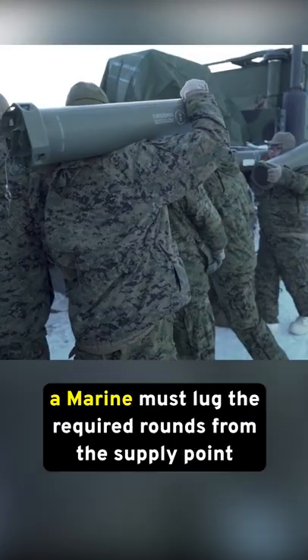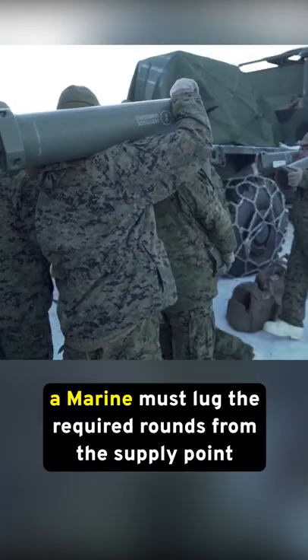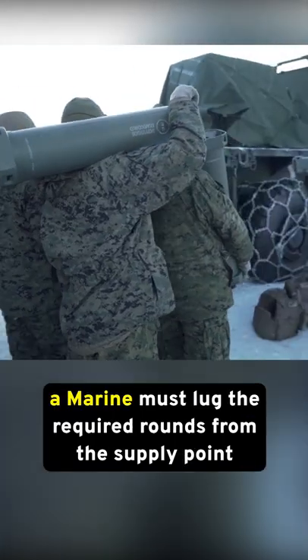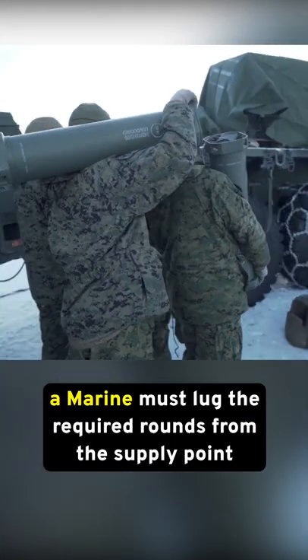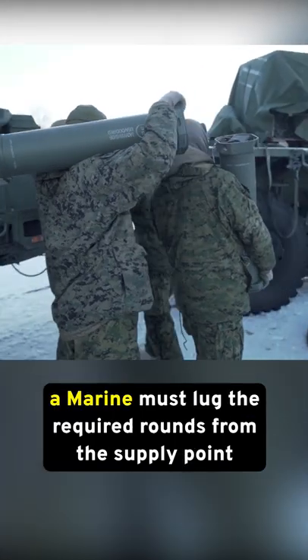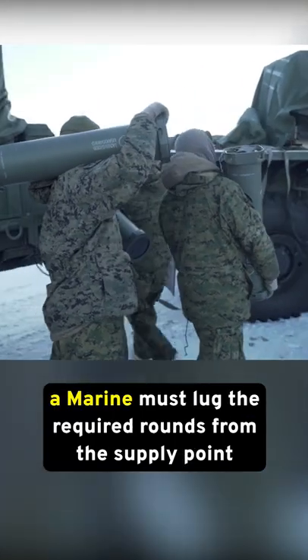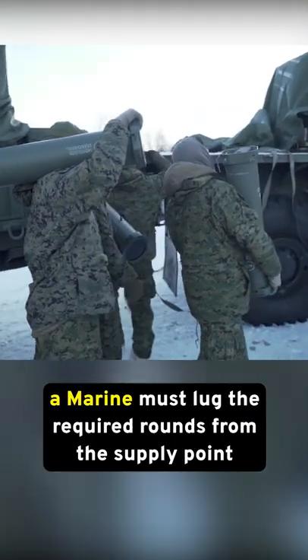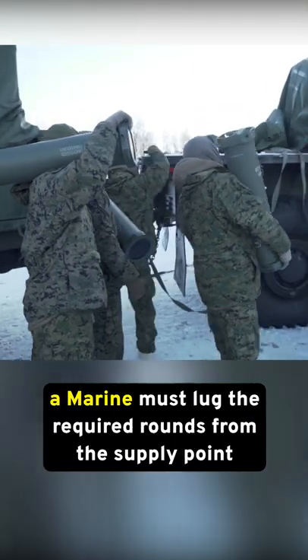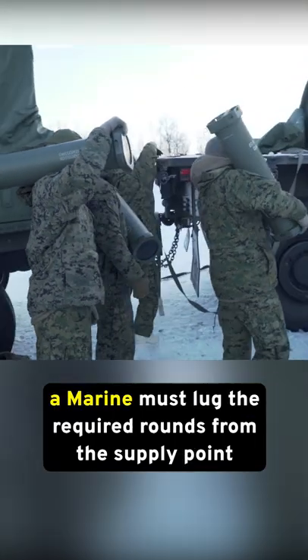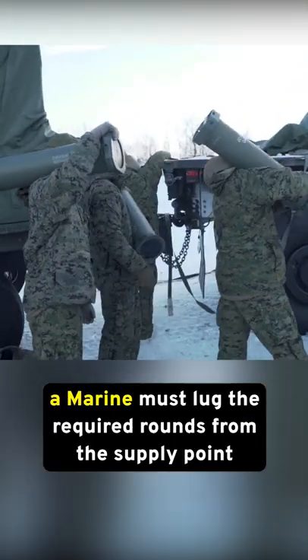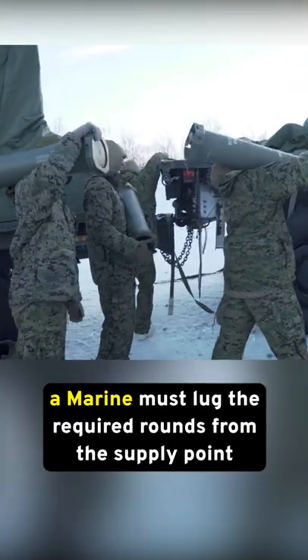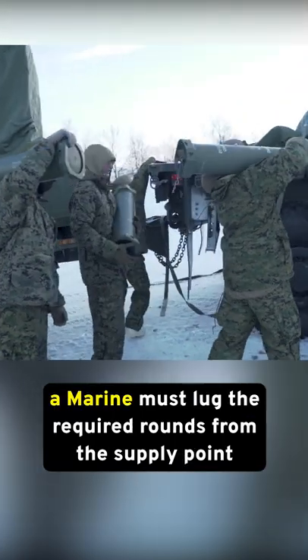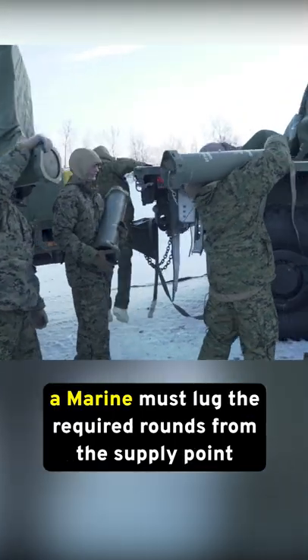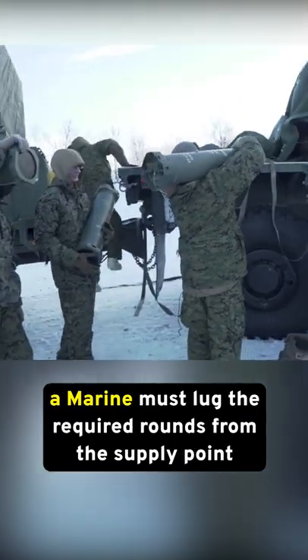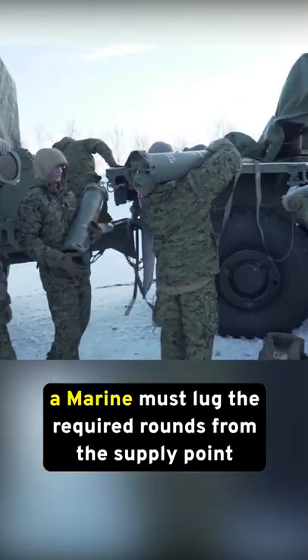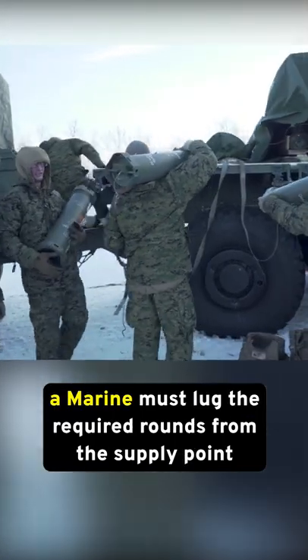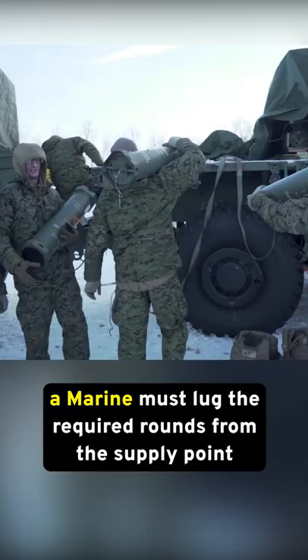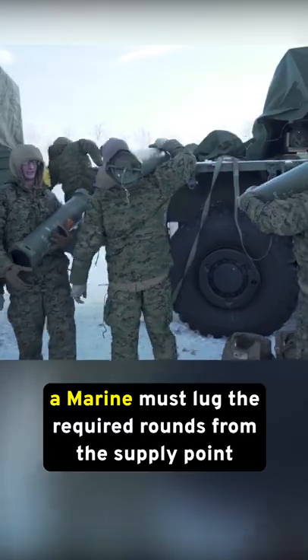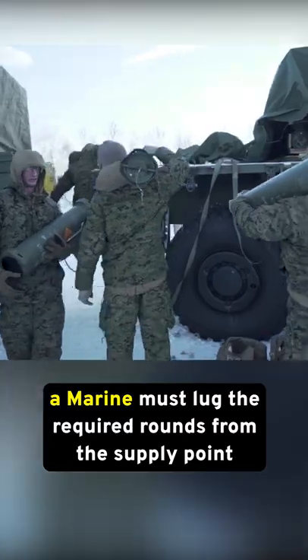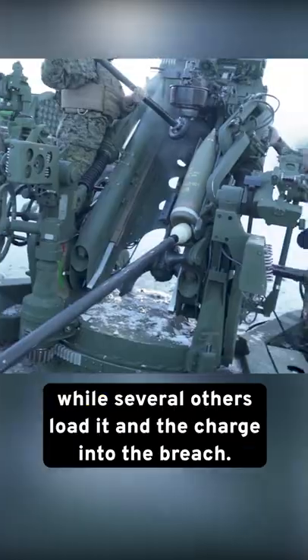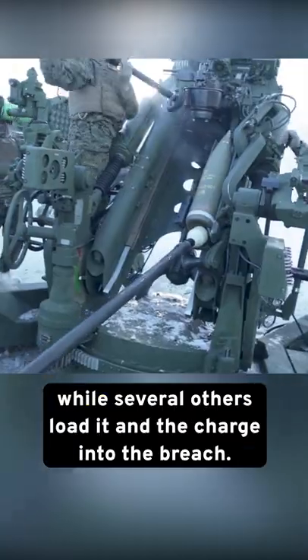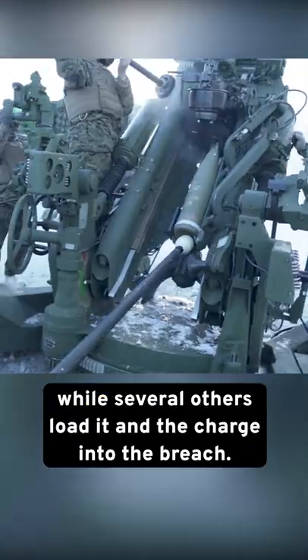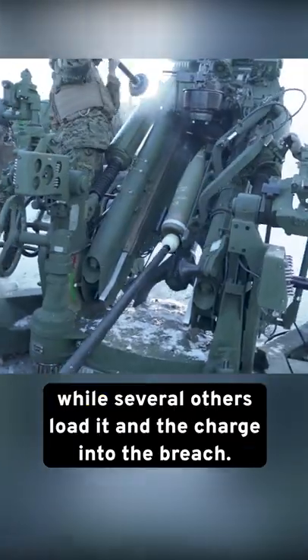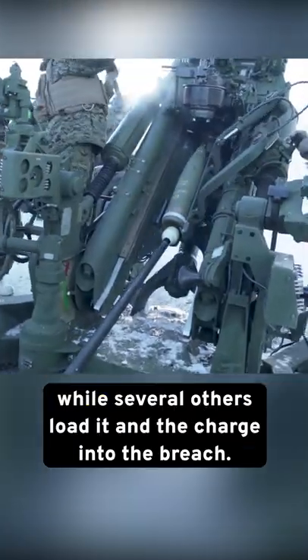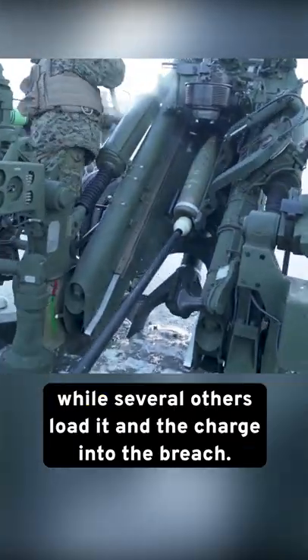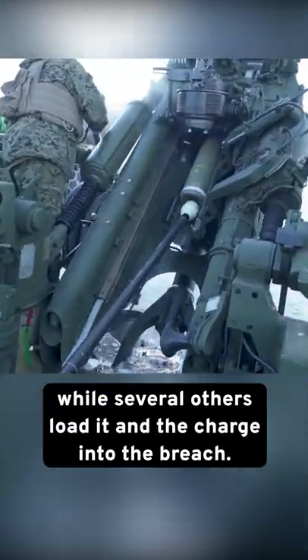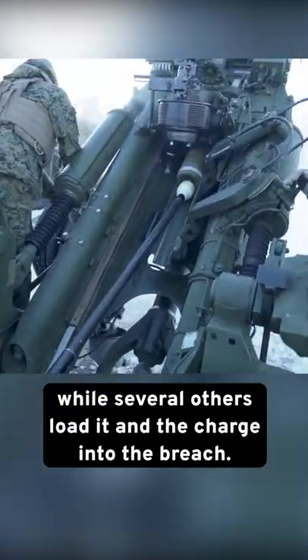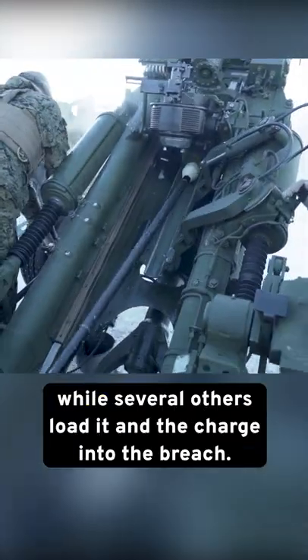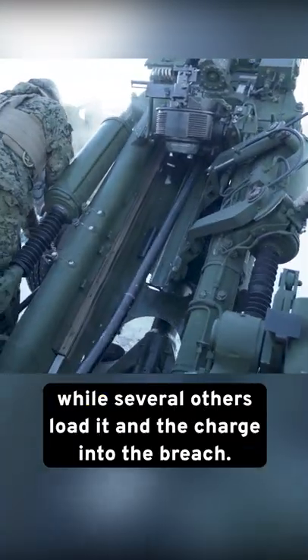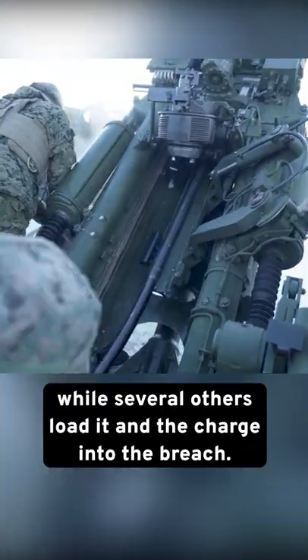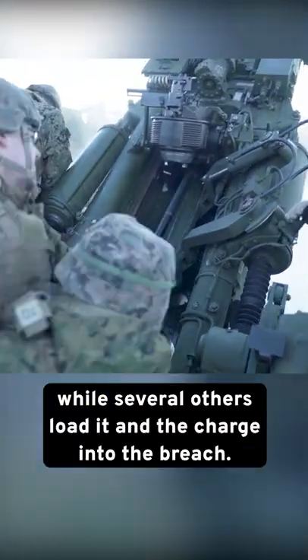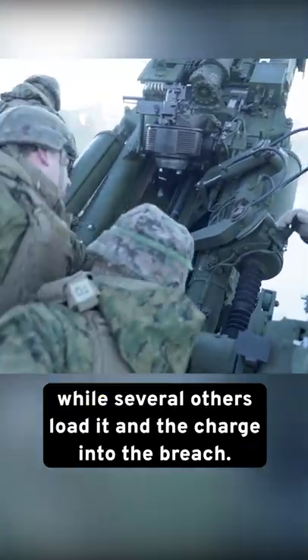While this is happening, a Marine must lug the required rounds from the supply point while several others load the charge into the breech.